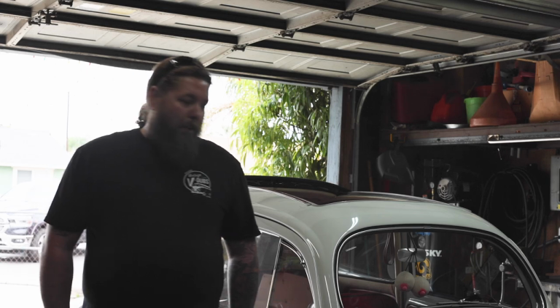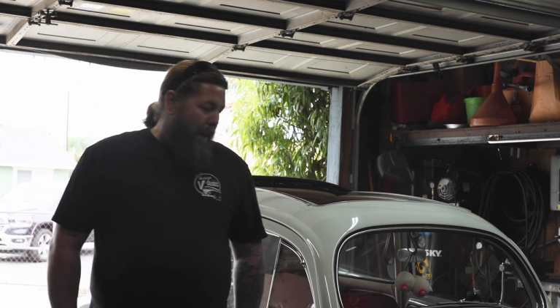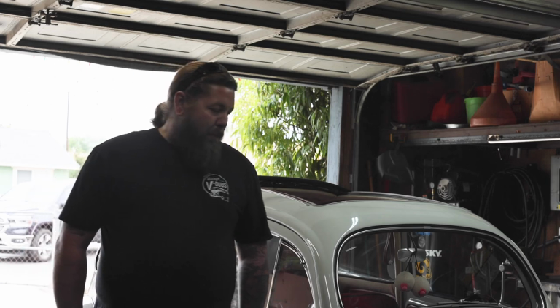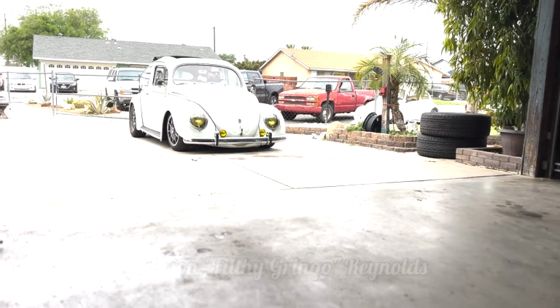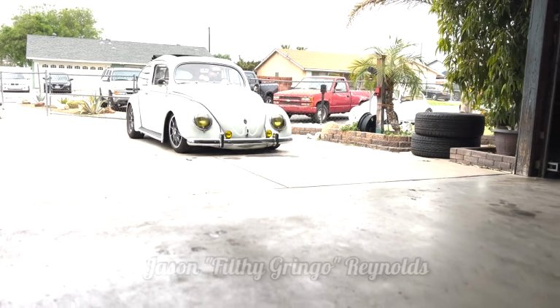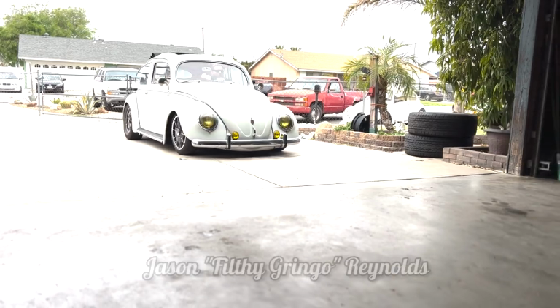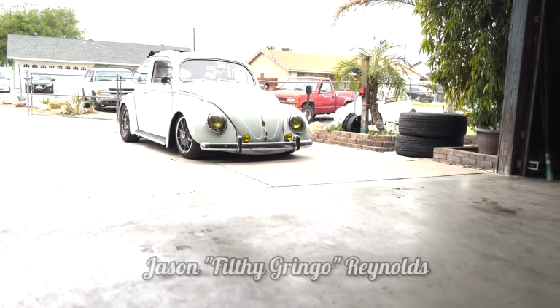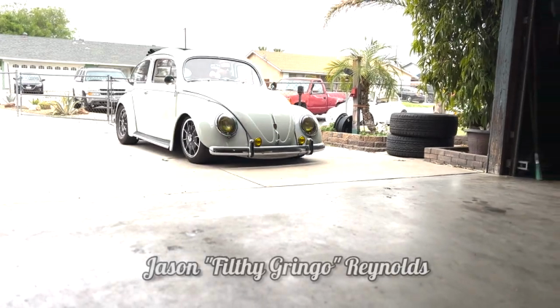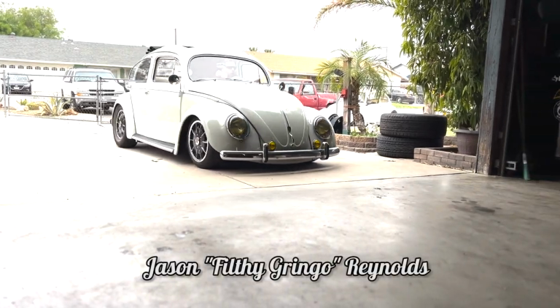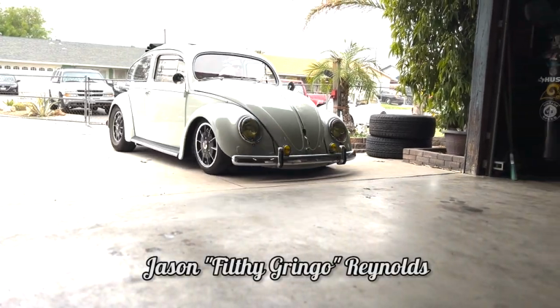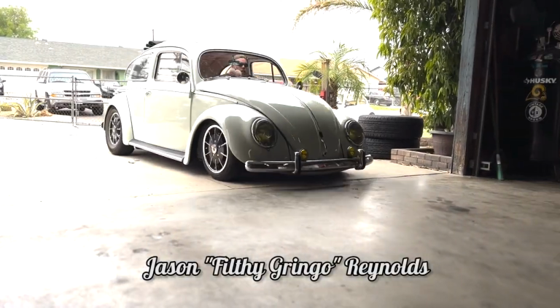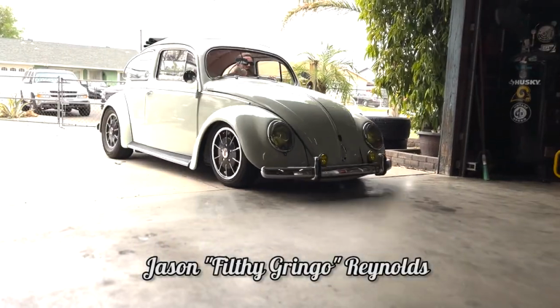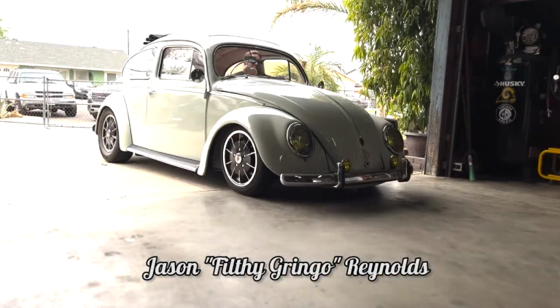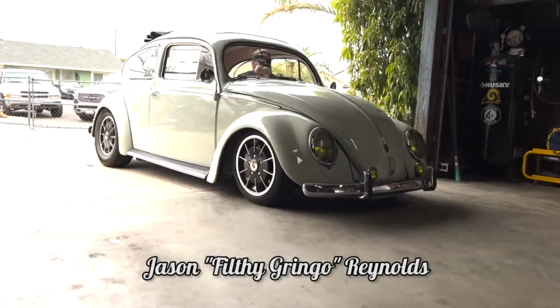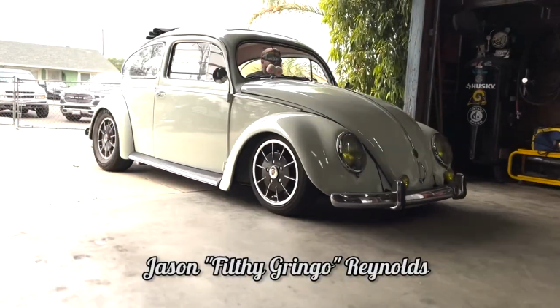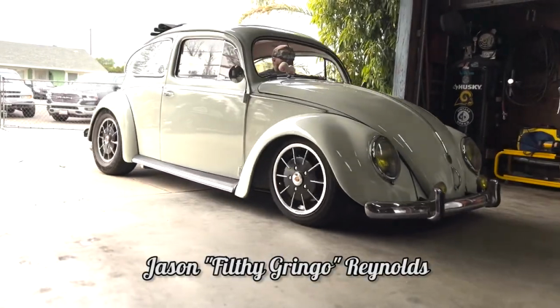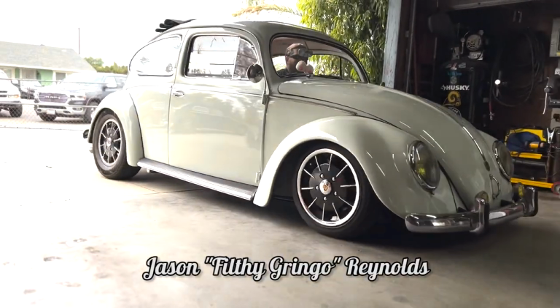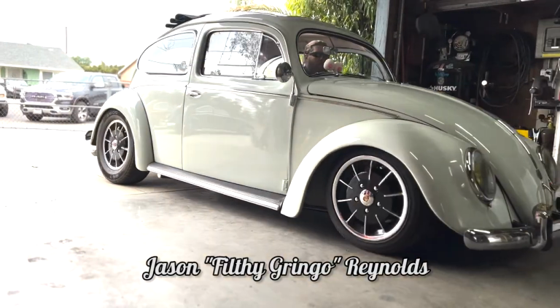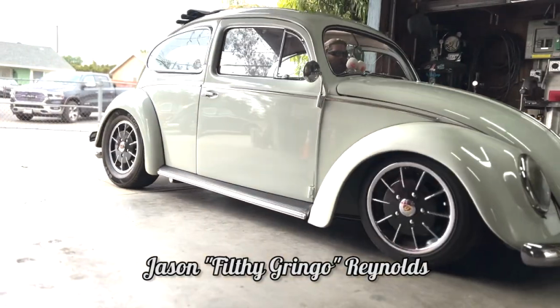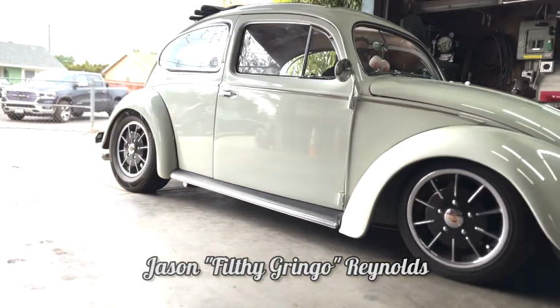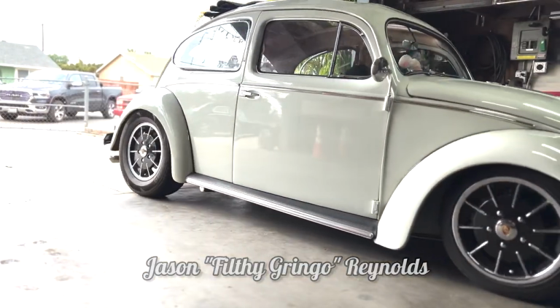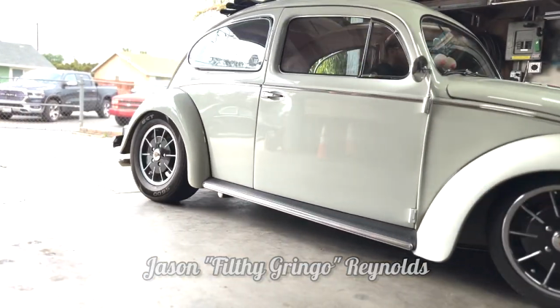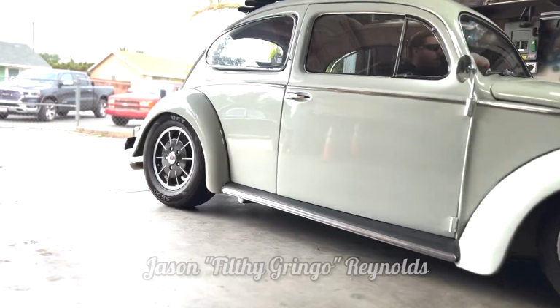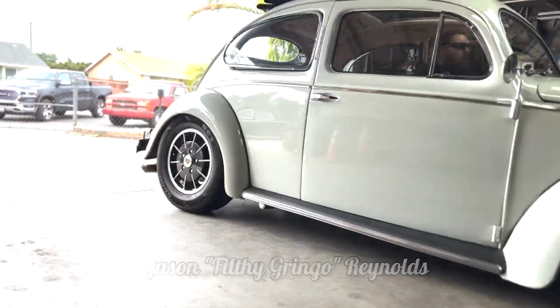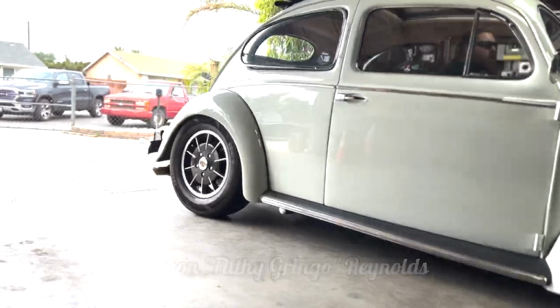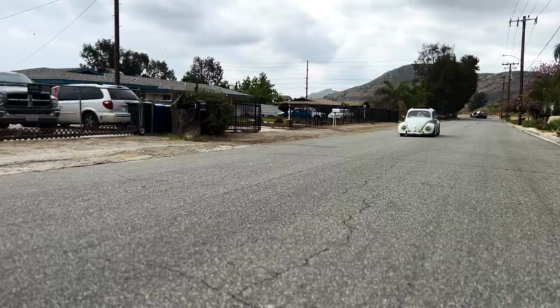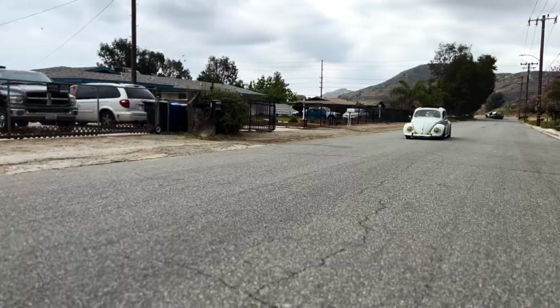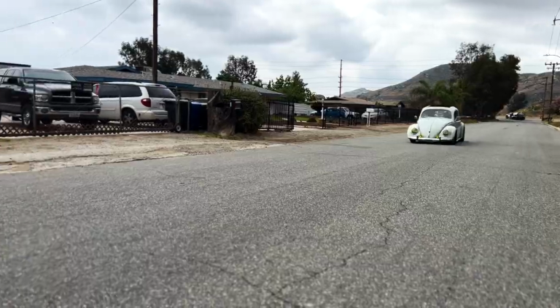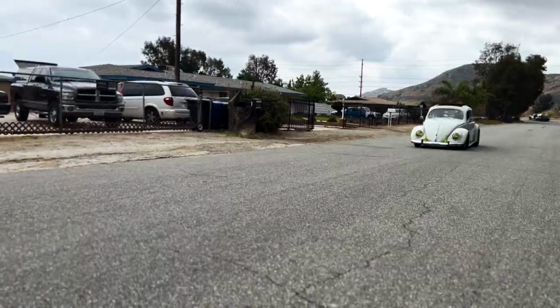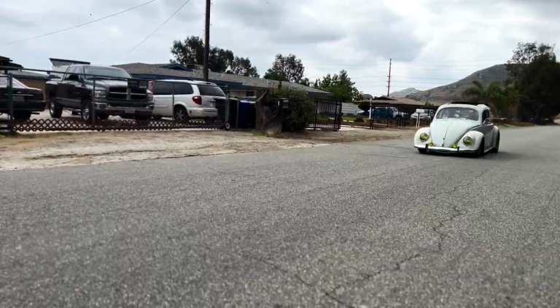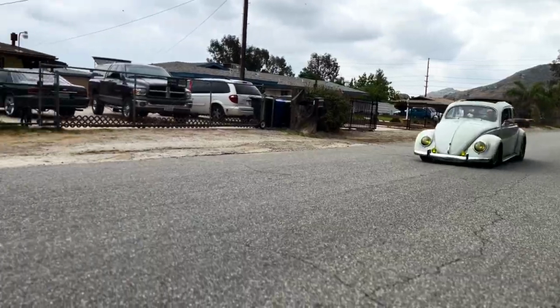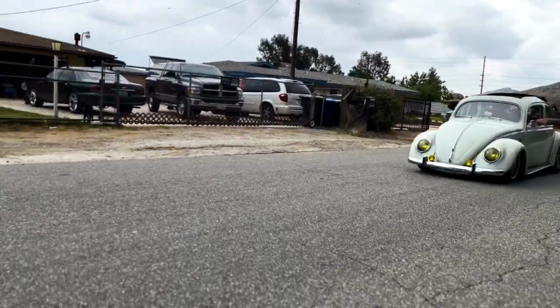My name is Jason Reynolds, y'all know me as the Filthy Gringo. This is my pig — it's a 54 ragtop.